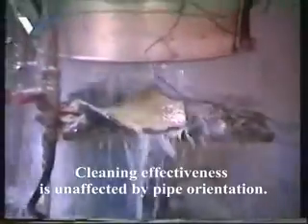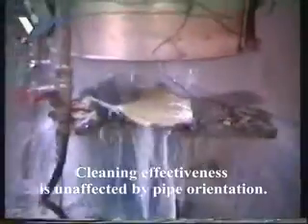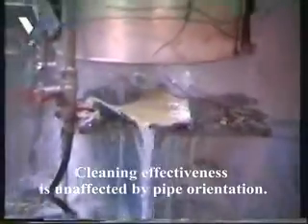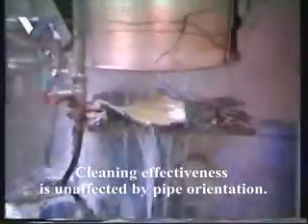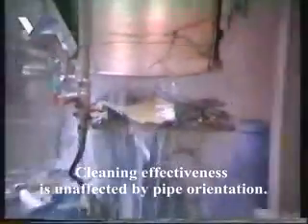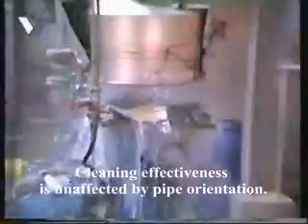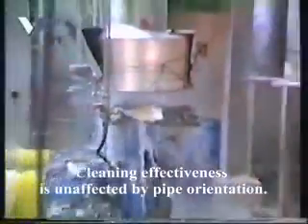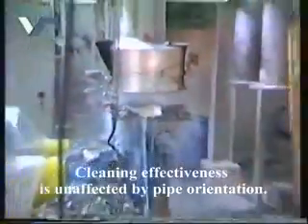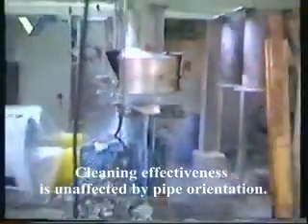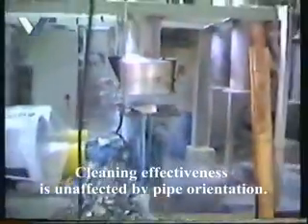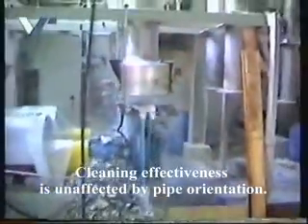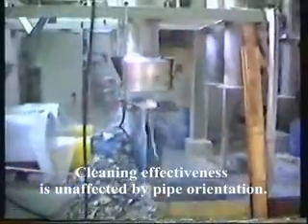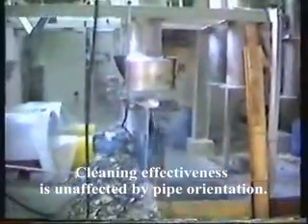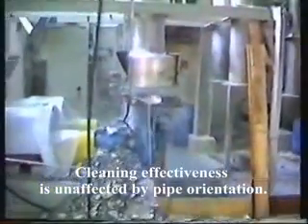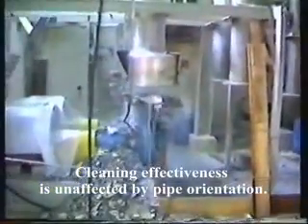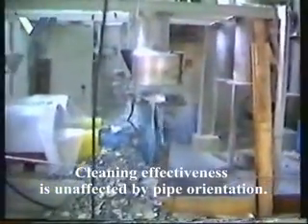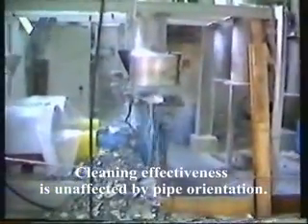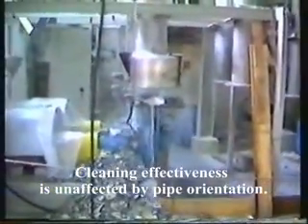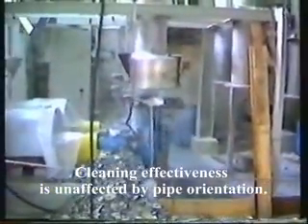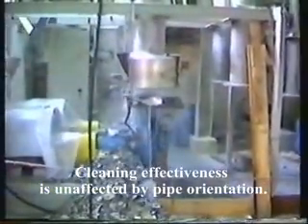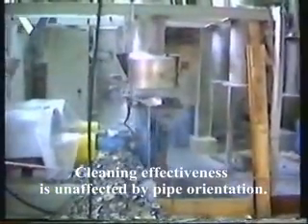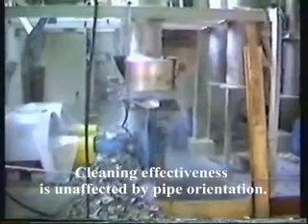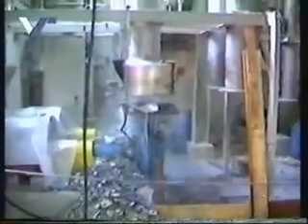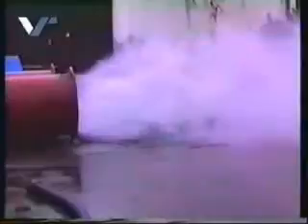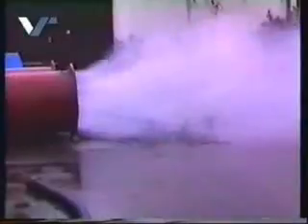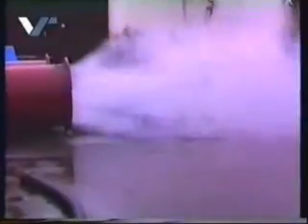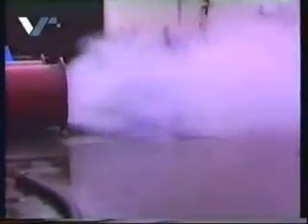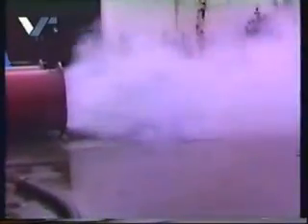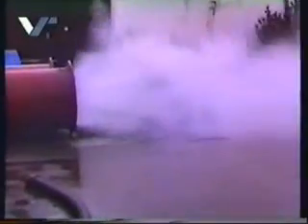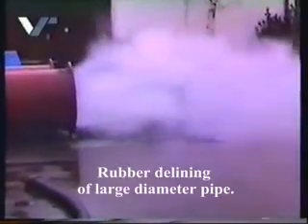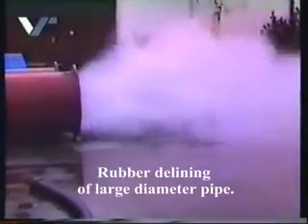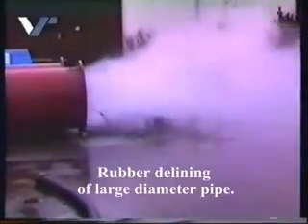Hard, soft, or even elastic deposits — such as rubber — are flushed out to the pipe opening.